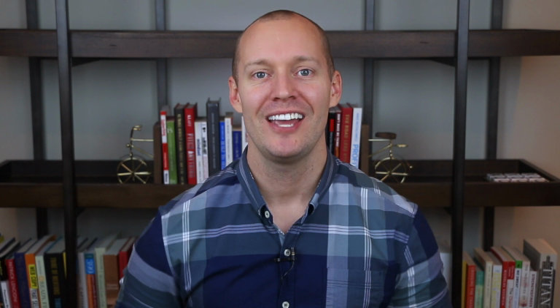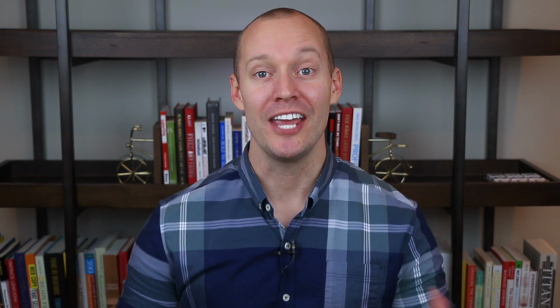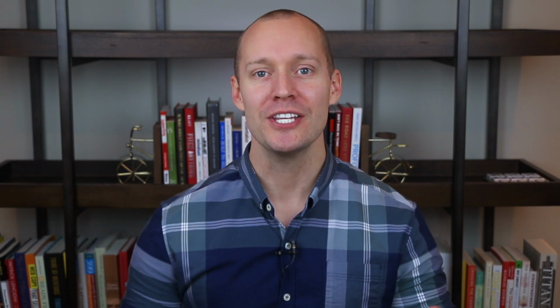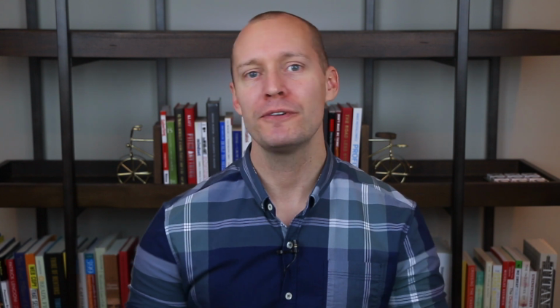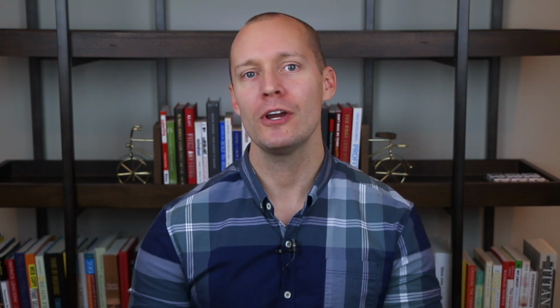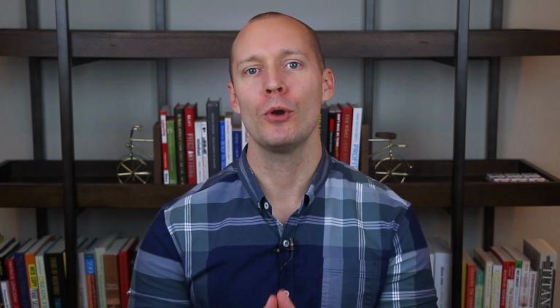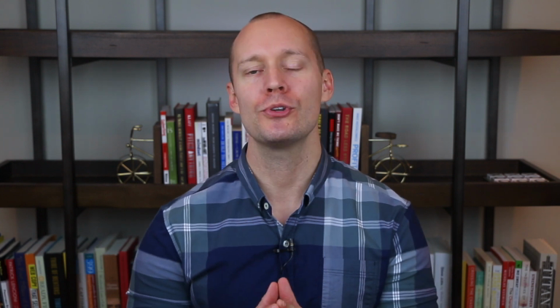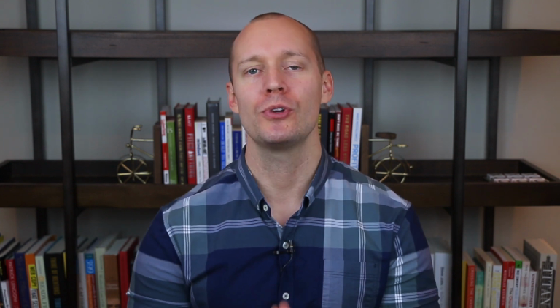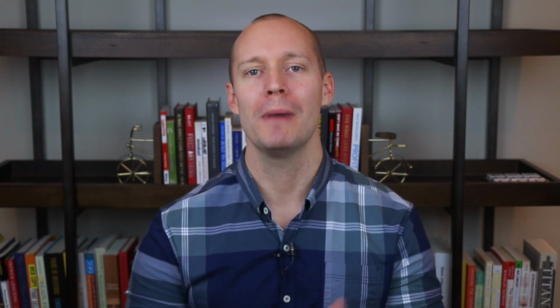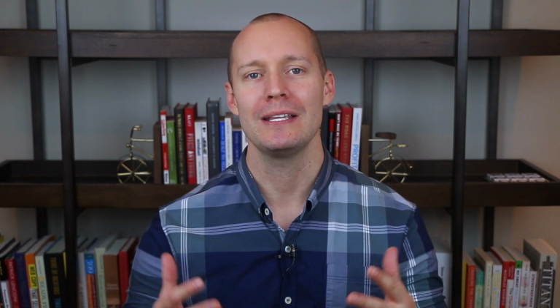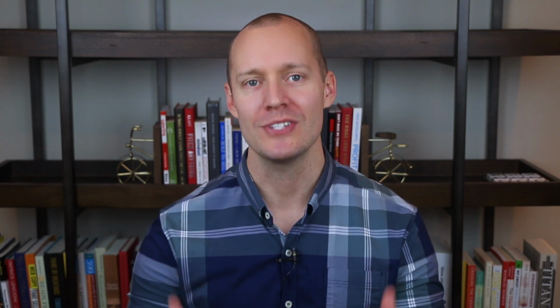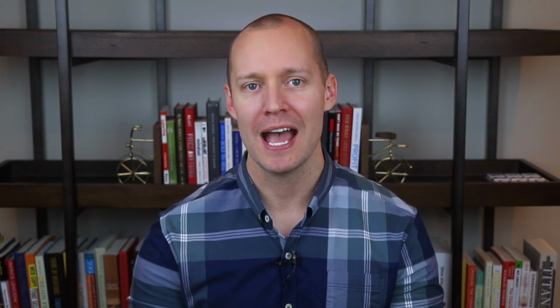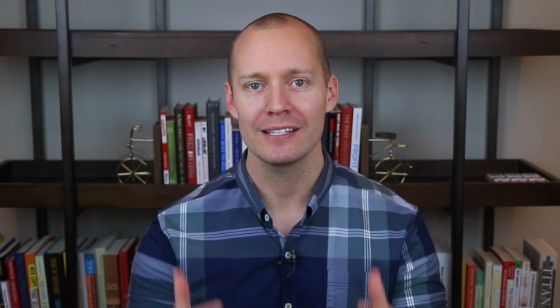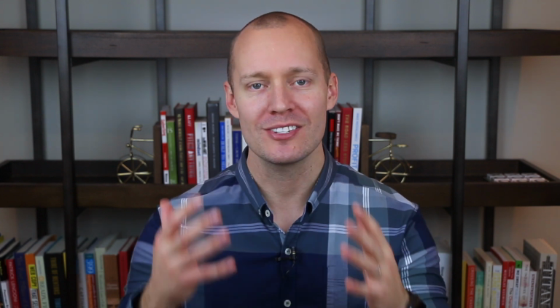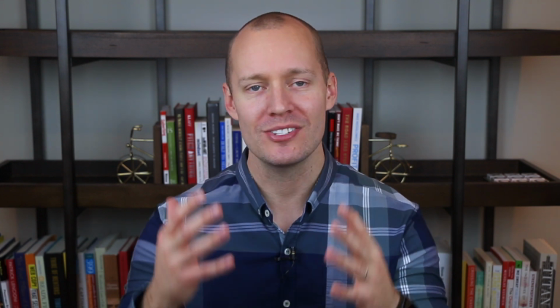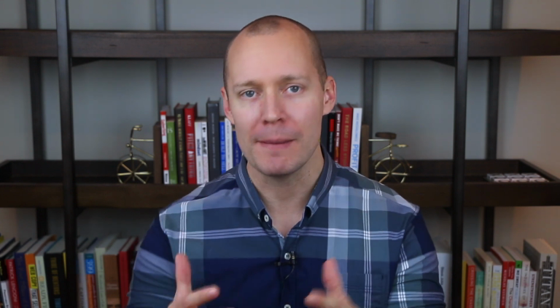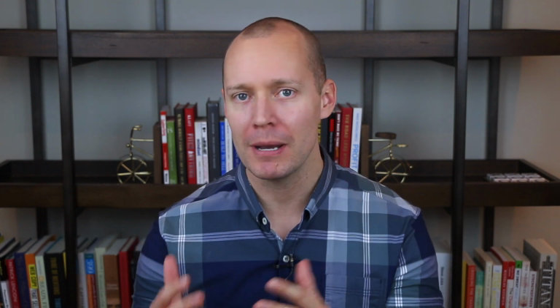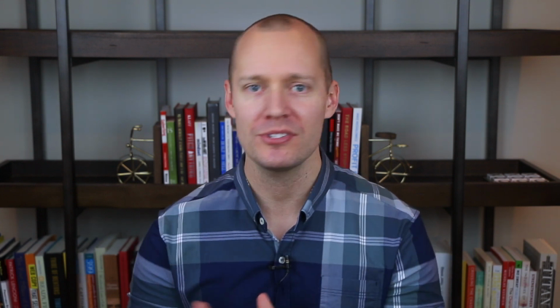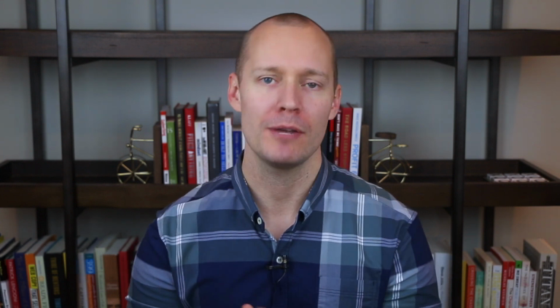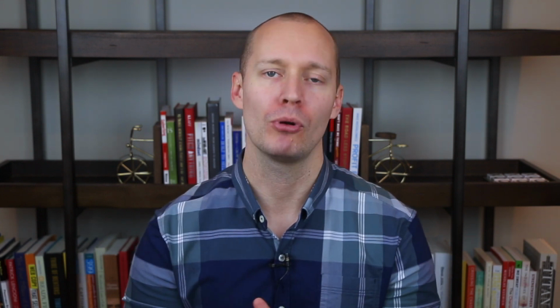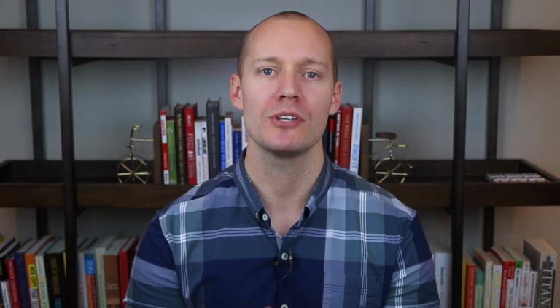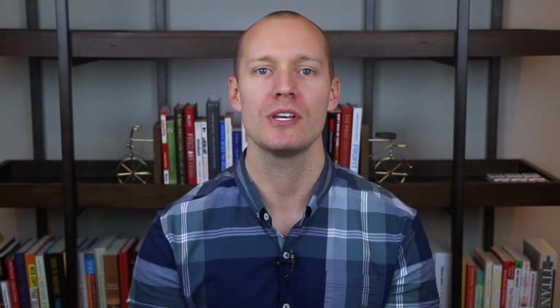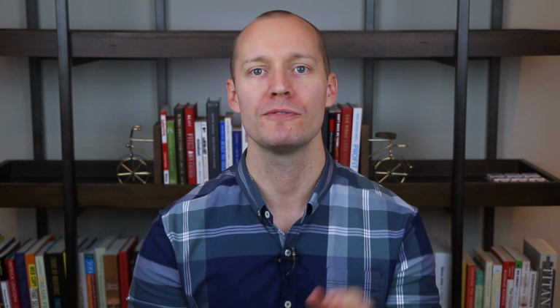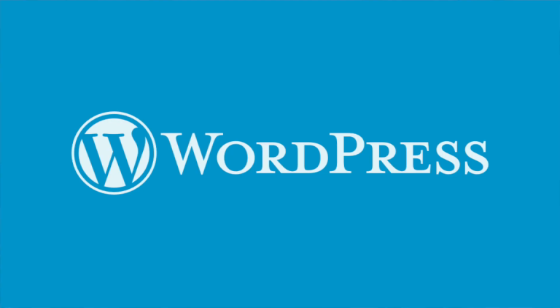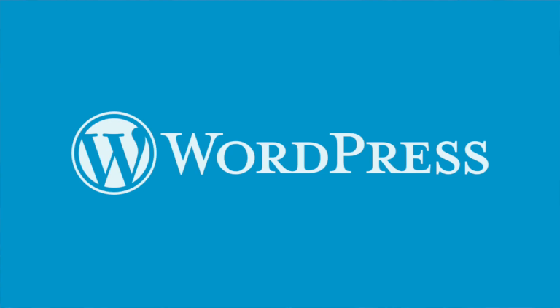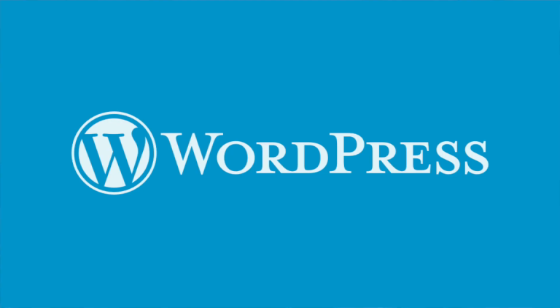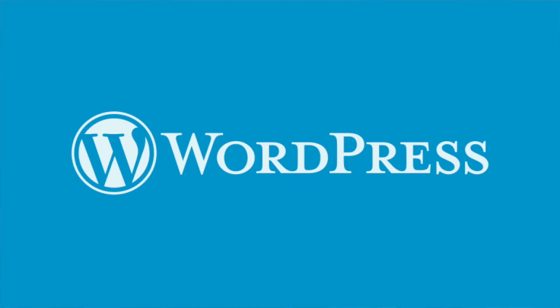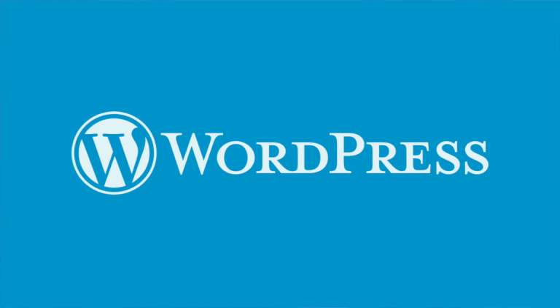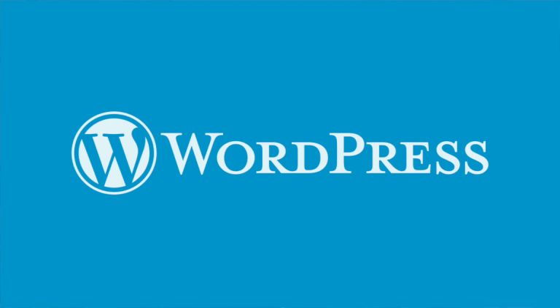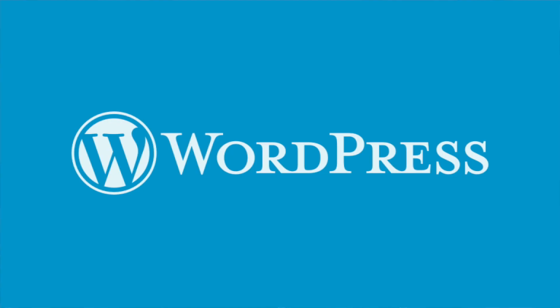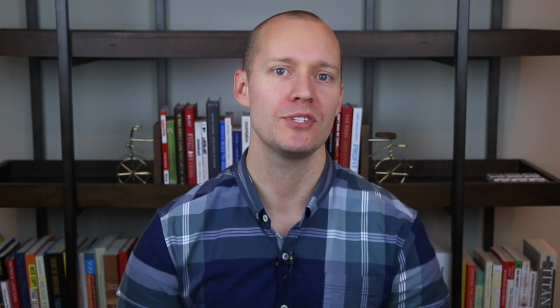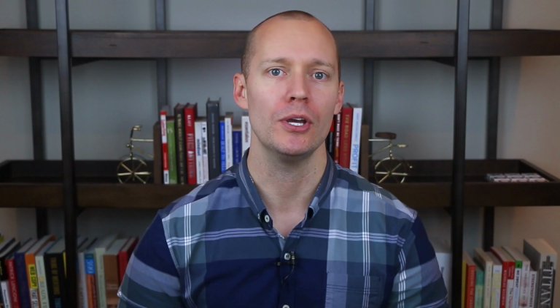Hey, in this video I'm going to show you my exact step-by-step process for WordPress SEO.